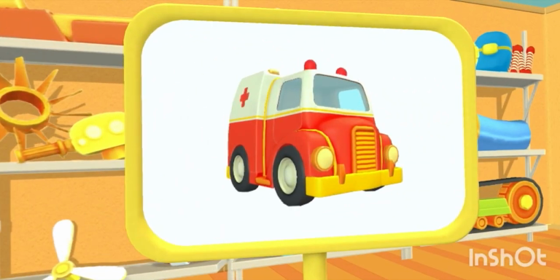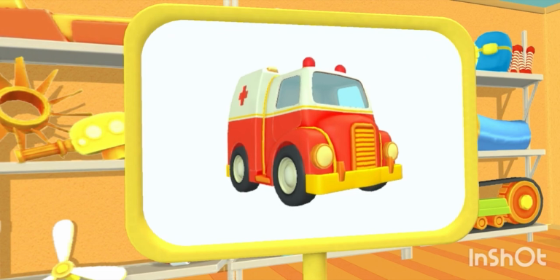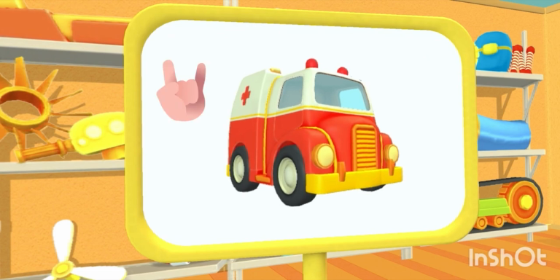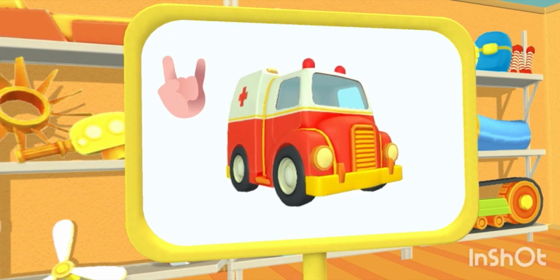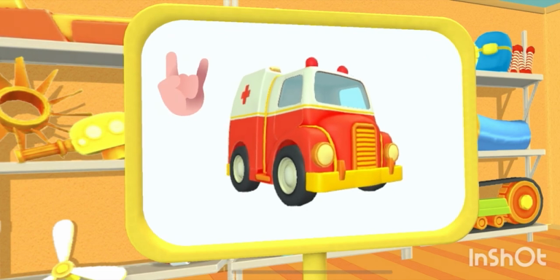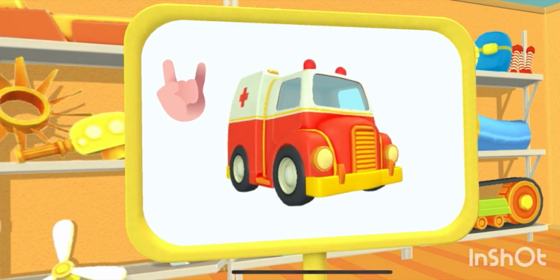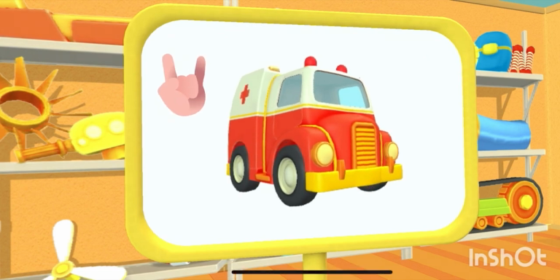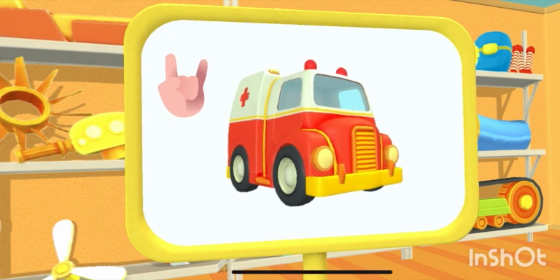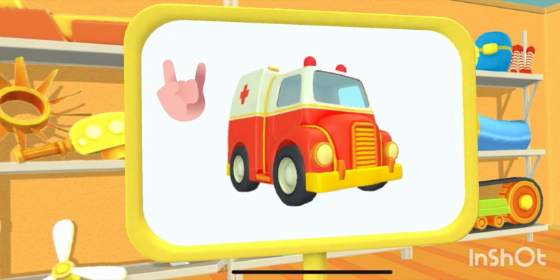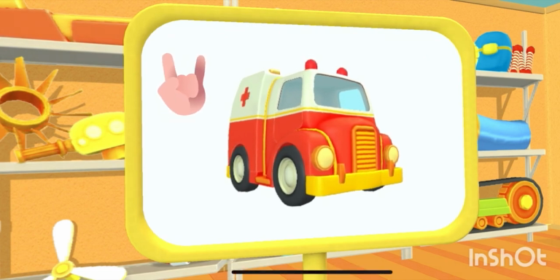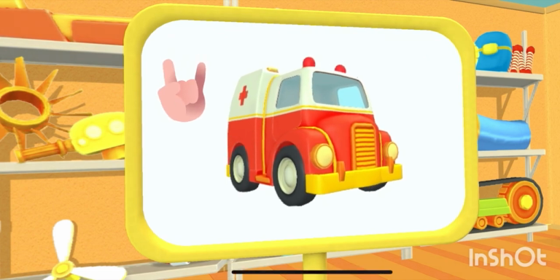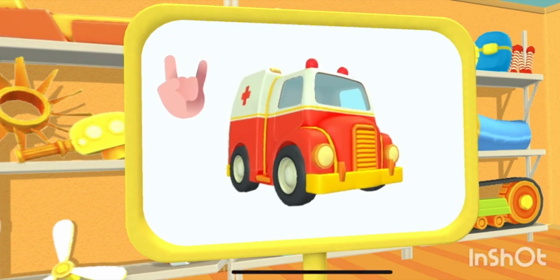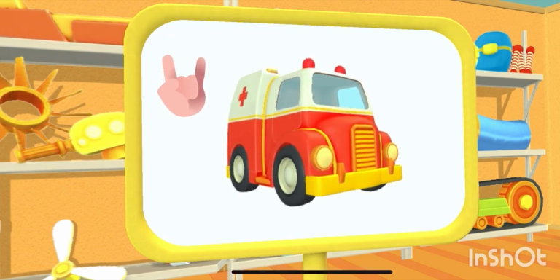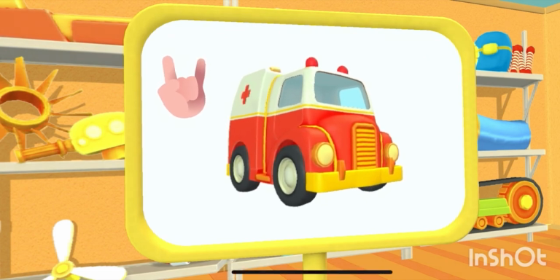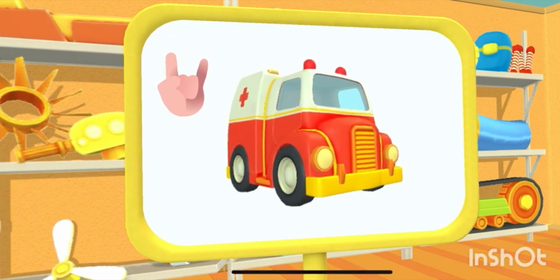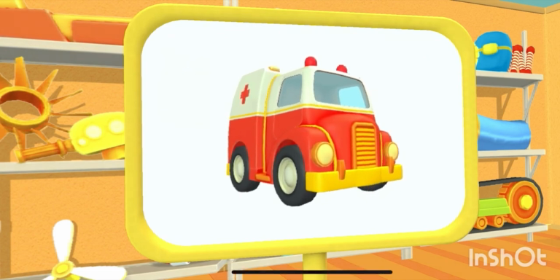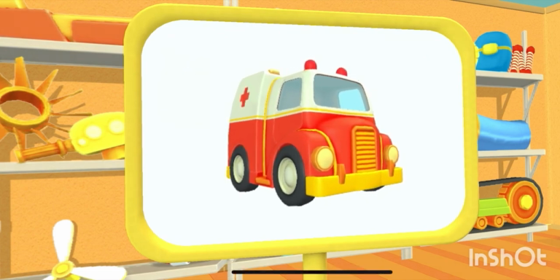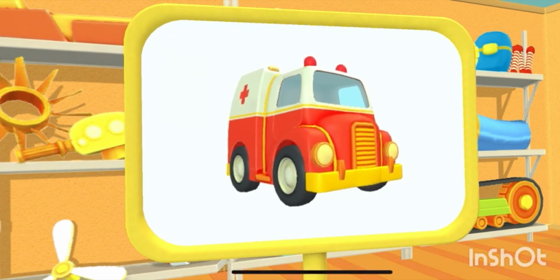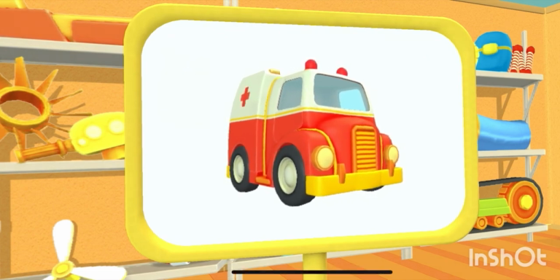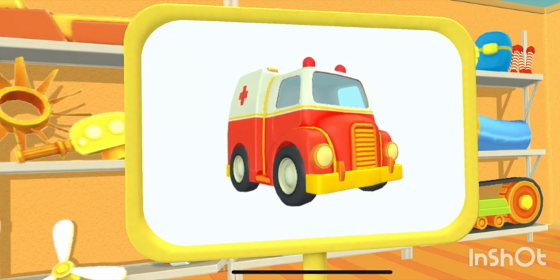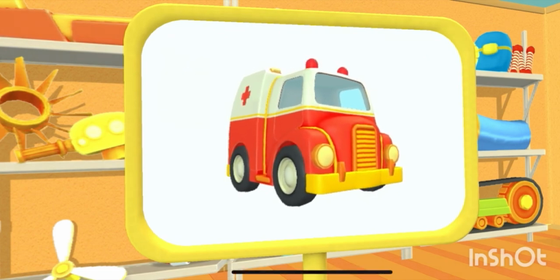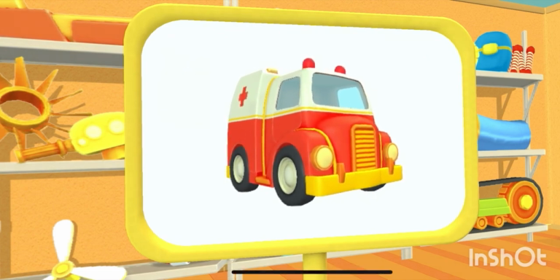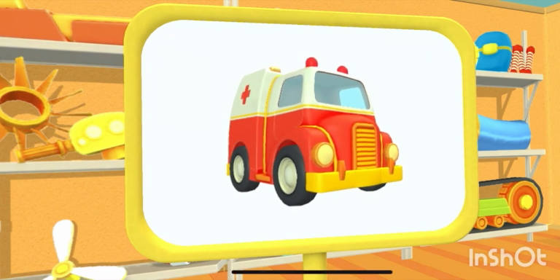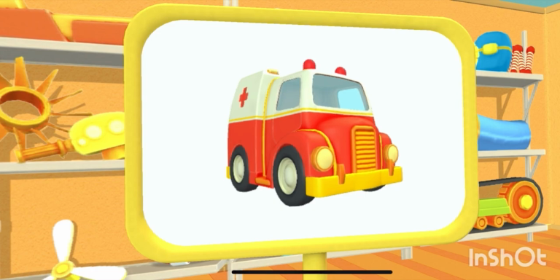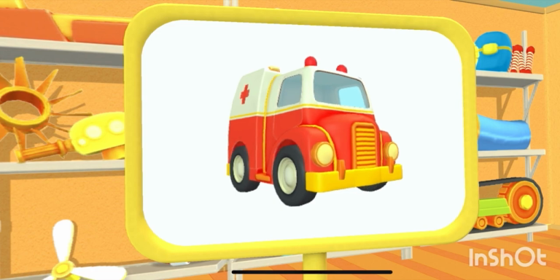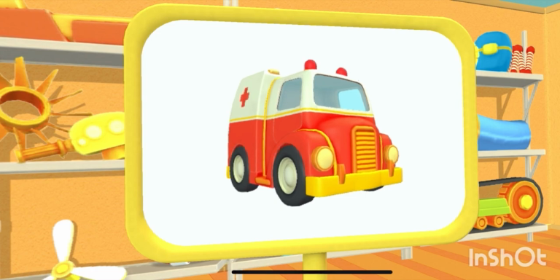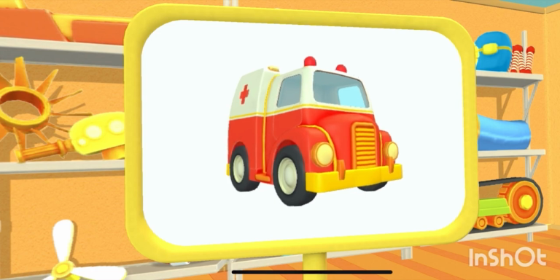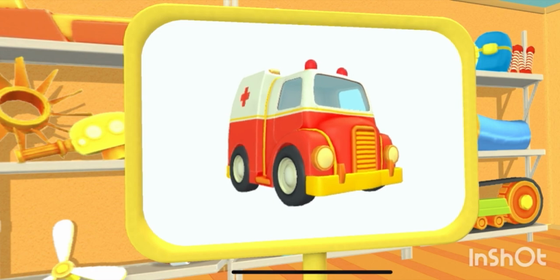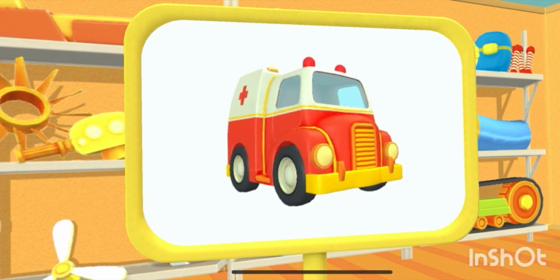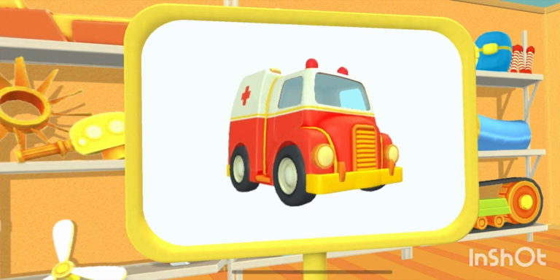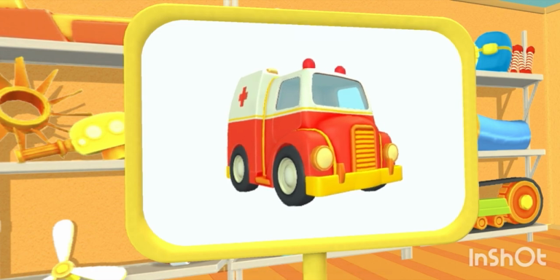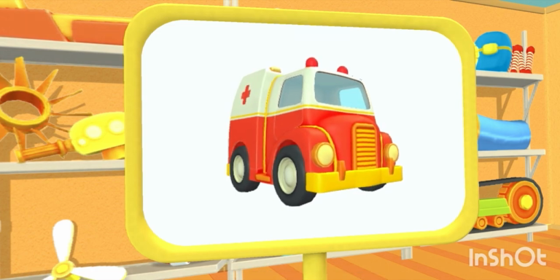Let's have a look. This is an ambulance. It helps people who get sick.